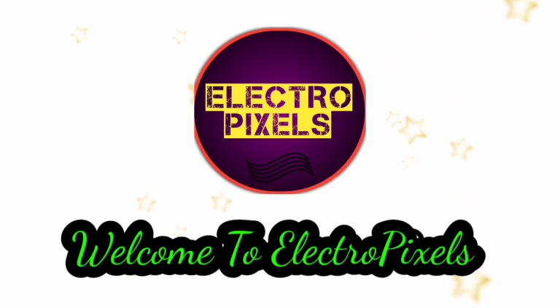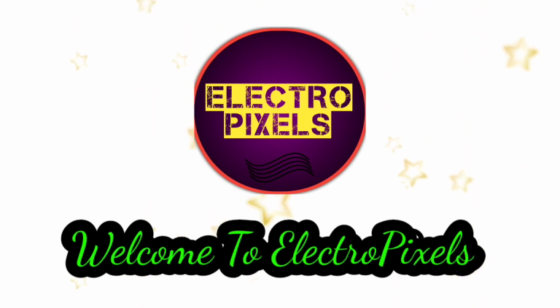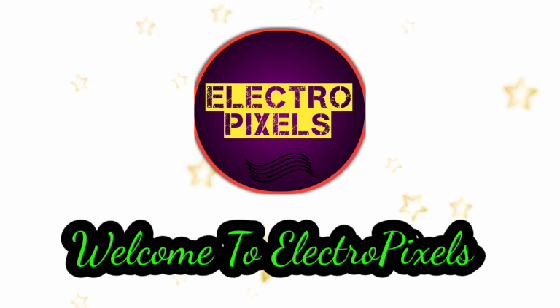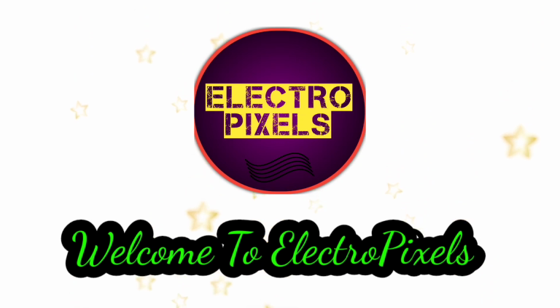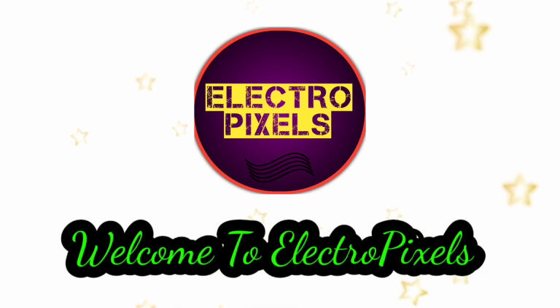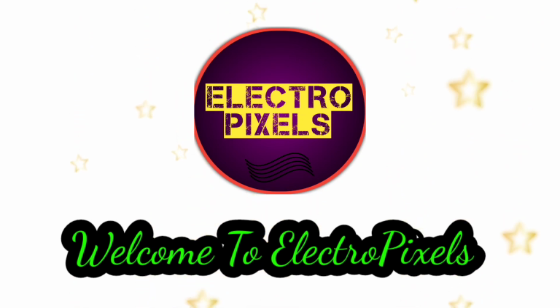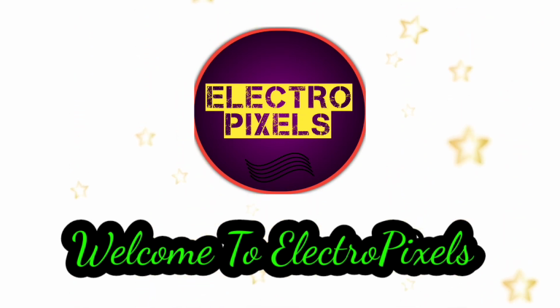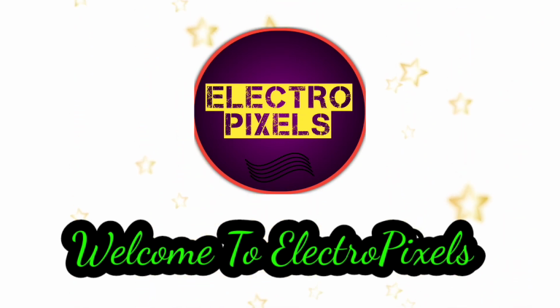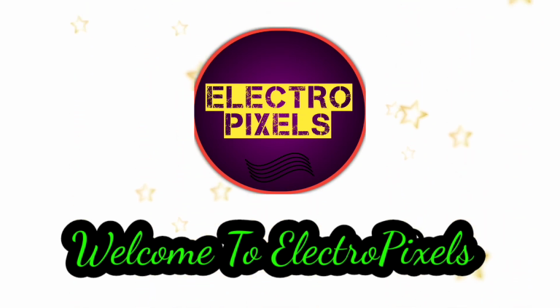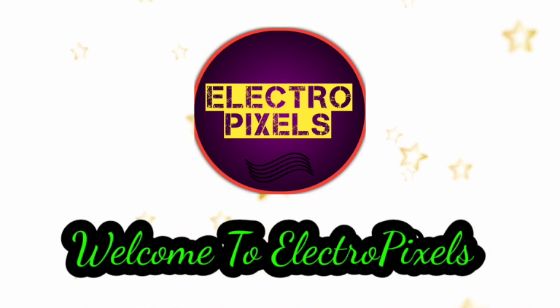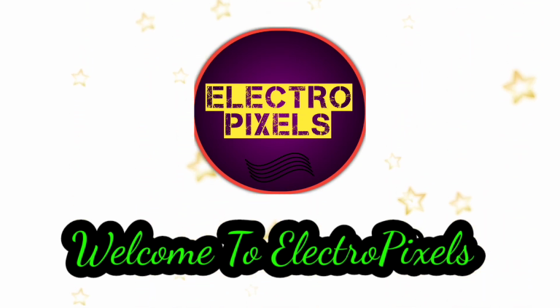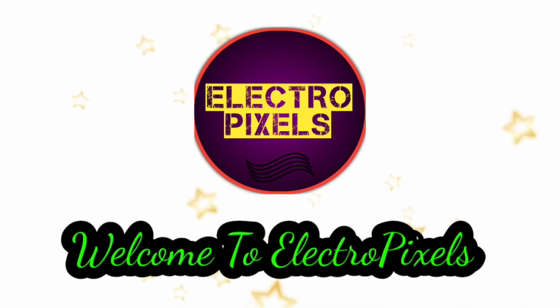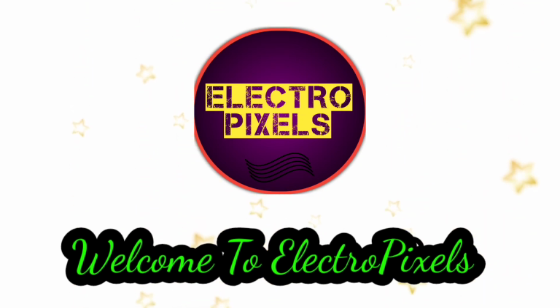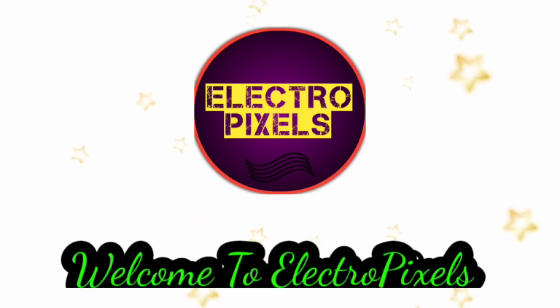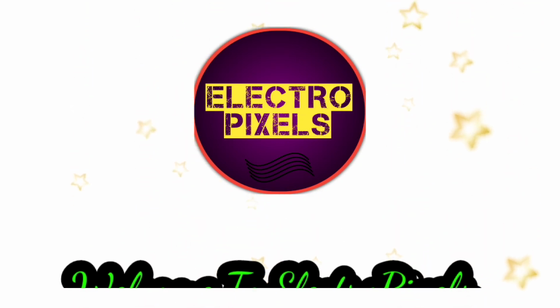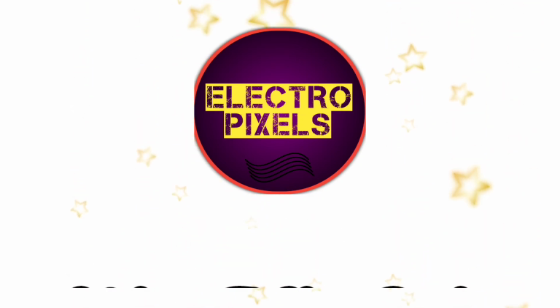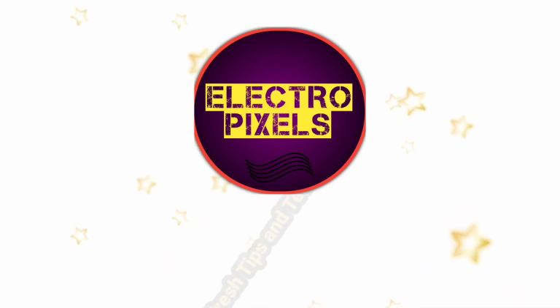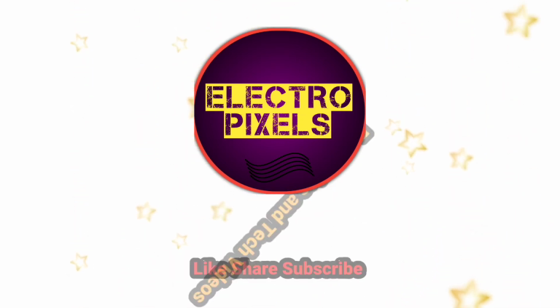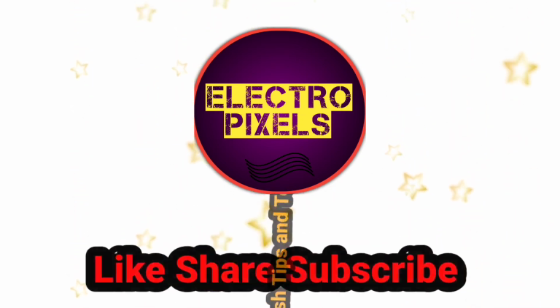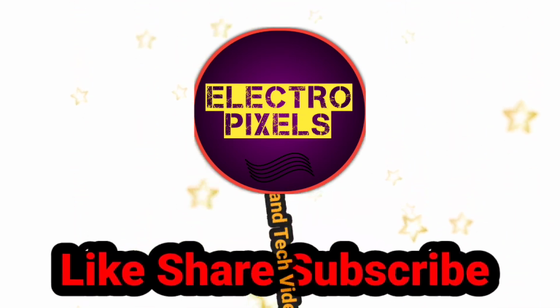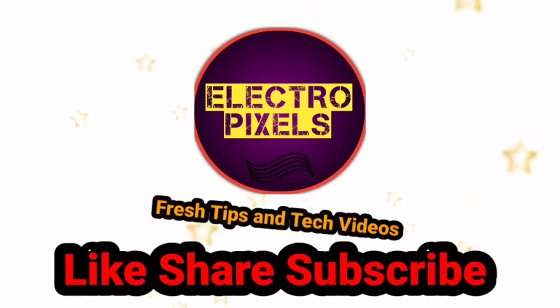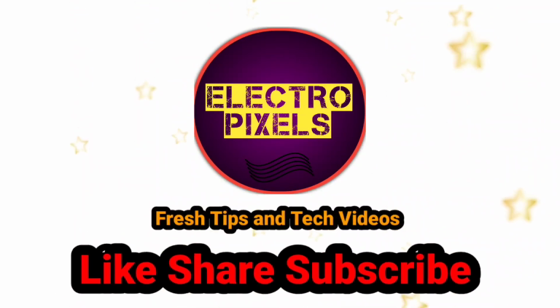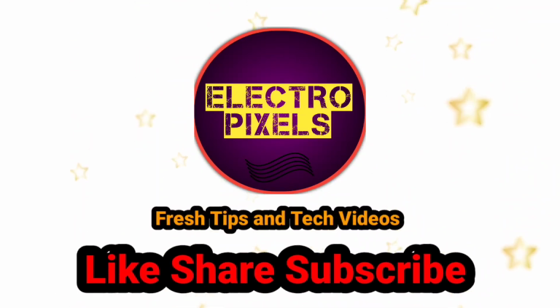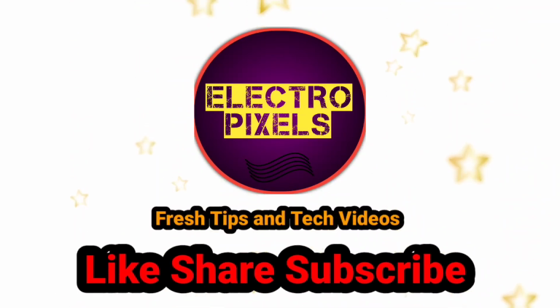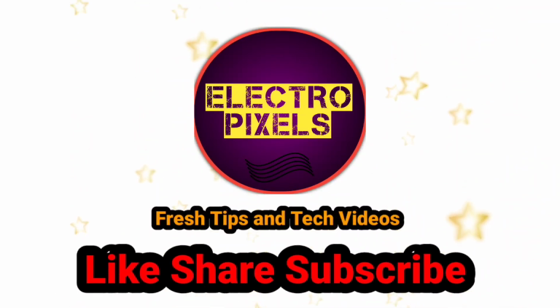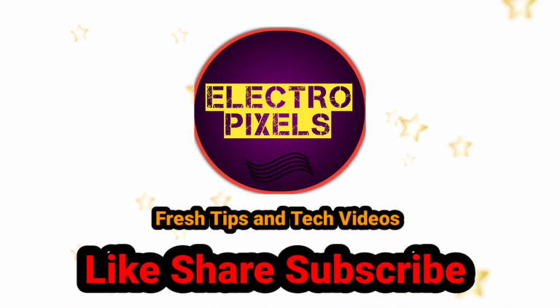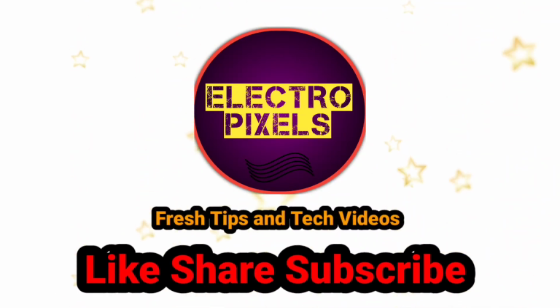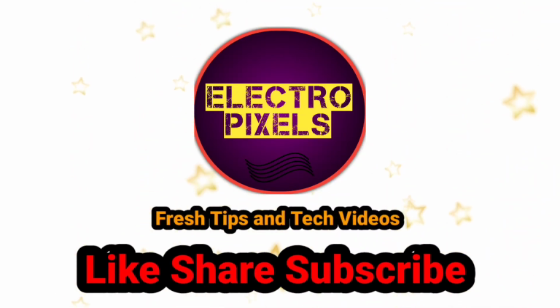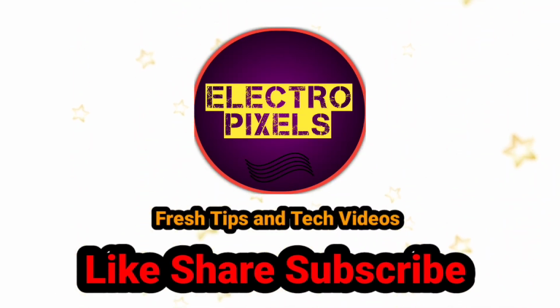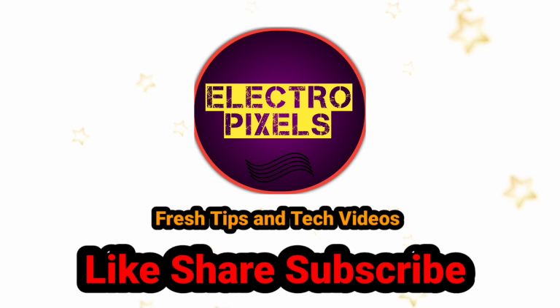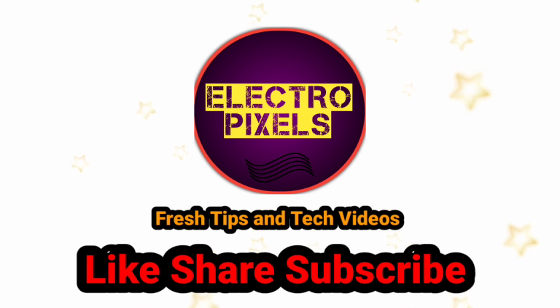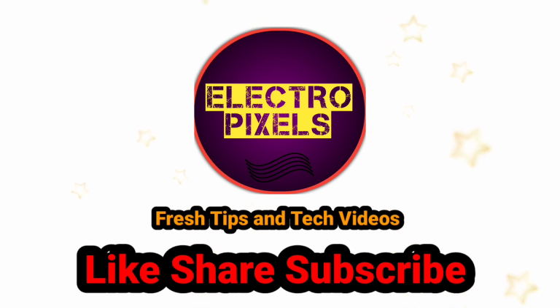Hello friends, welcome to Eltropic Cells. If you like our channel, please don't forget to like, share, subscribe, and press the bell icon for getting further notifications.